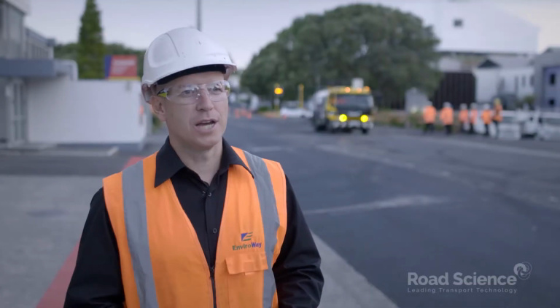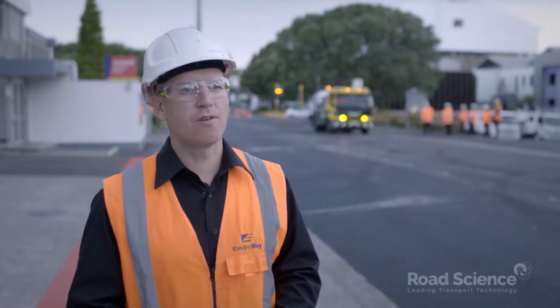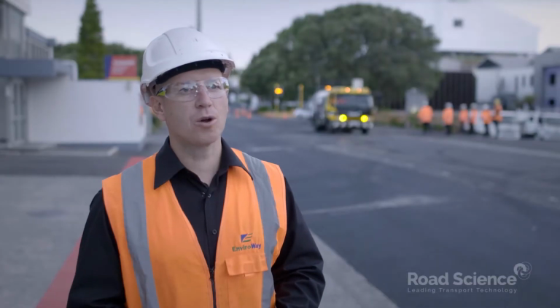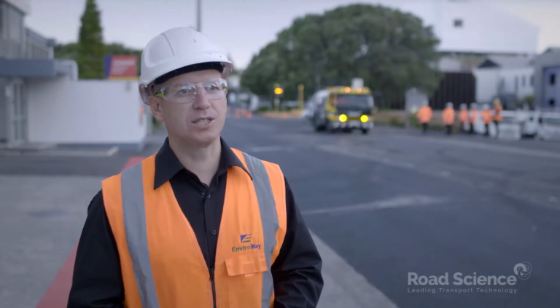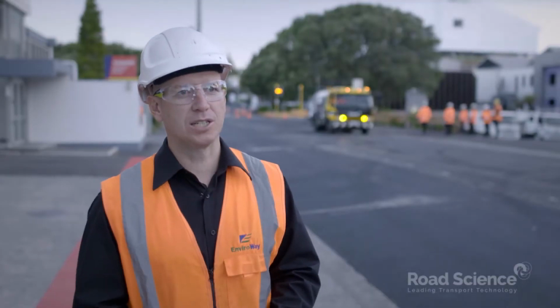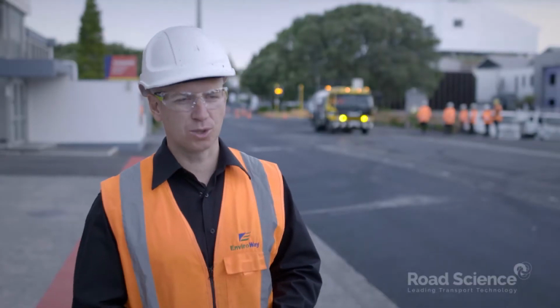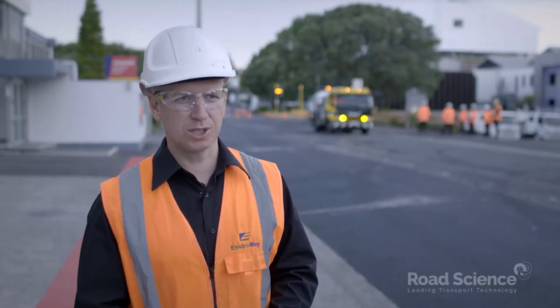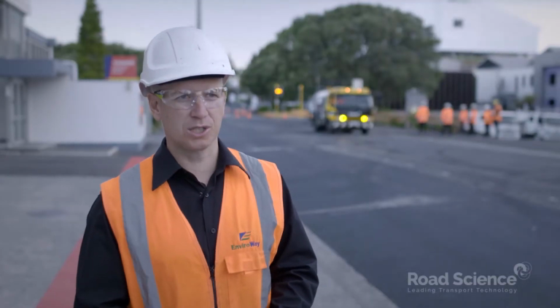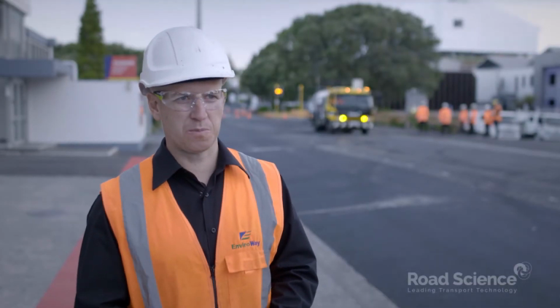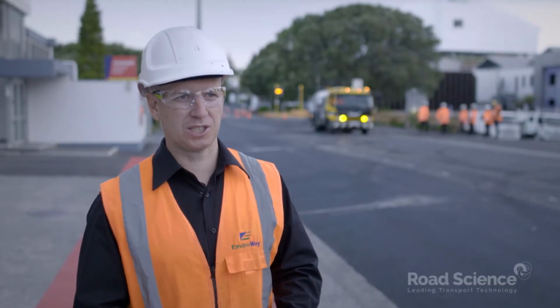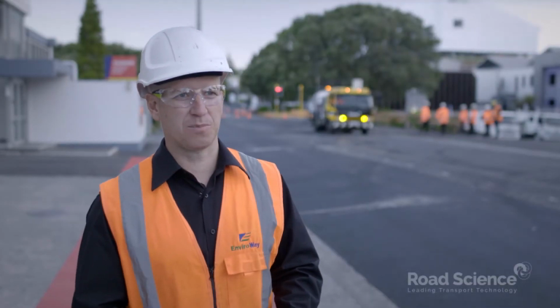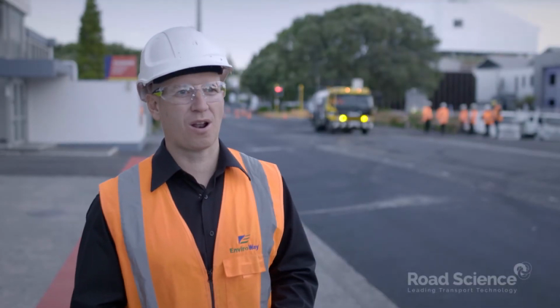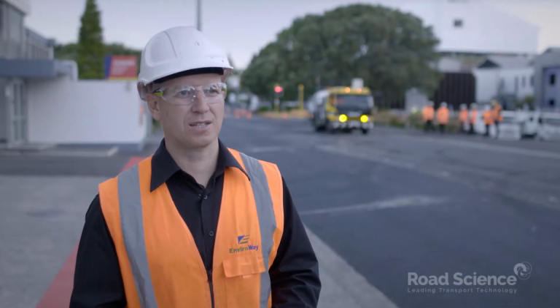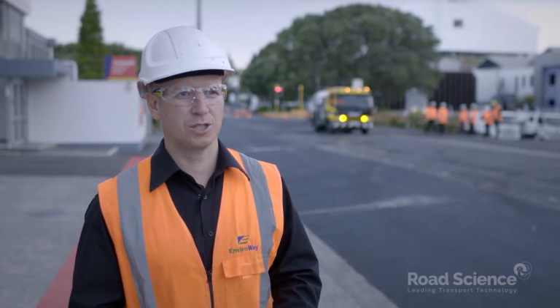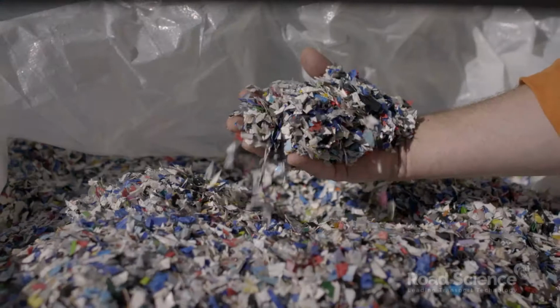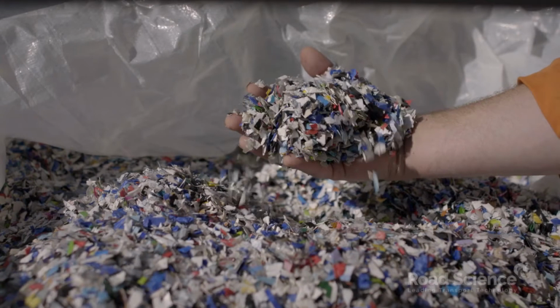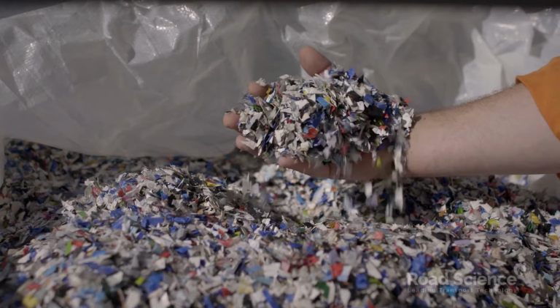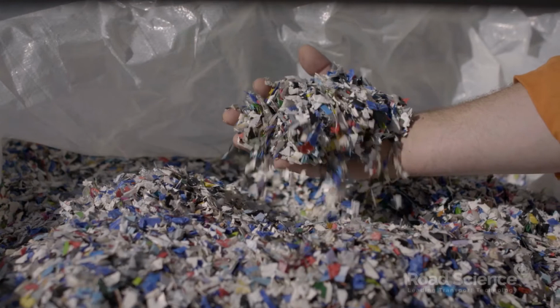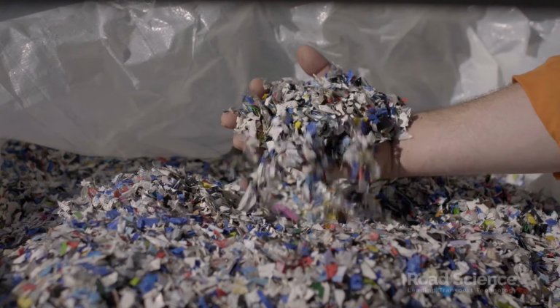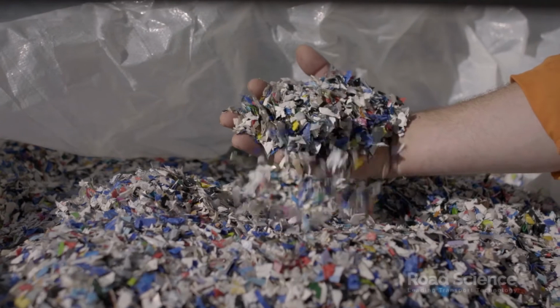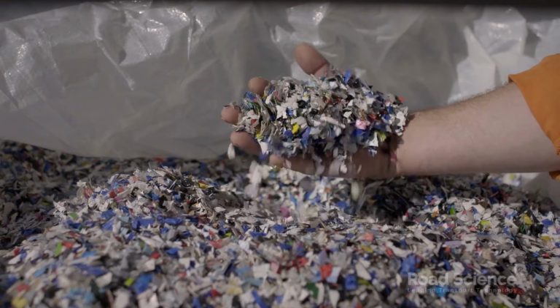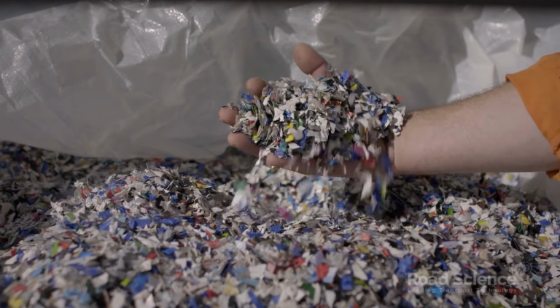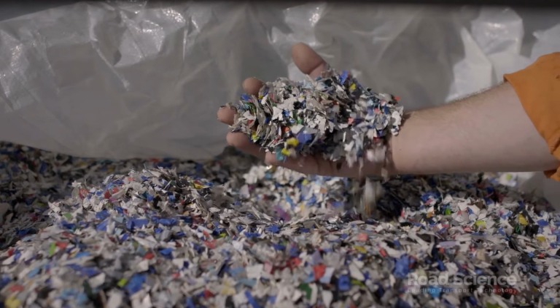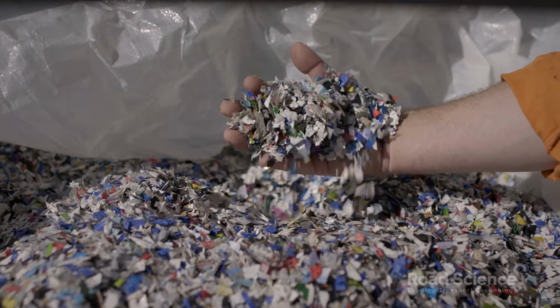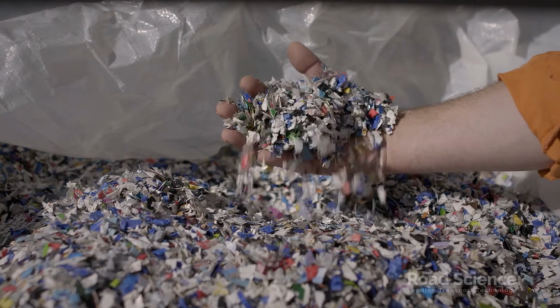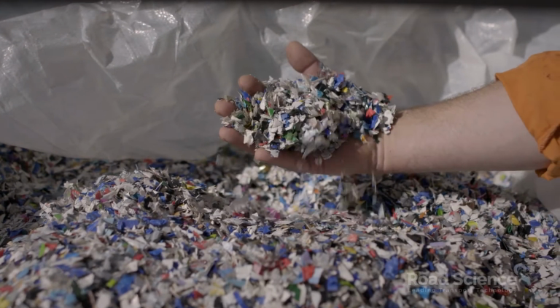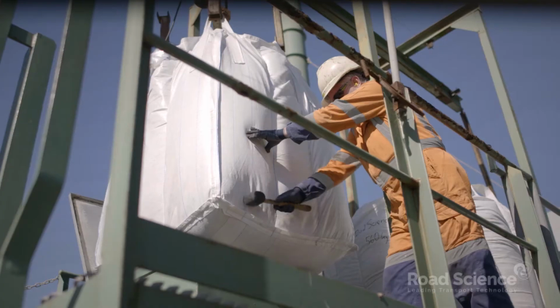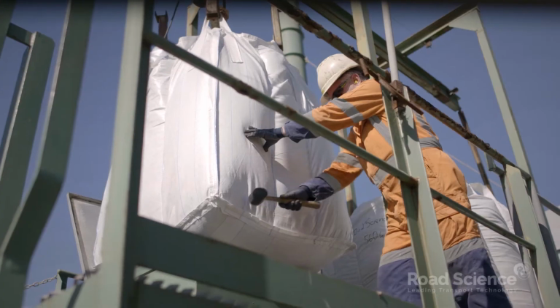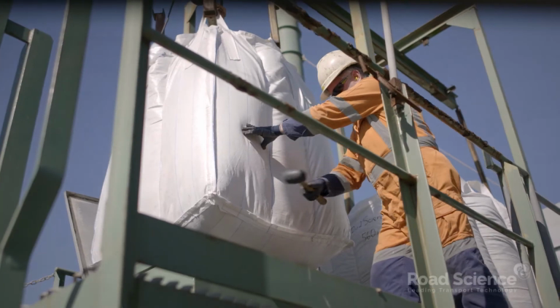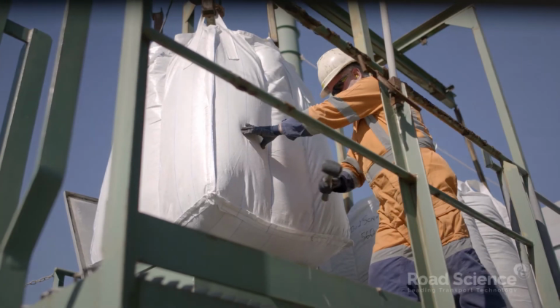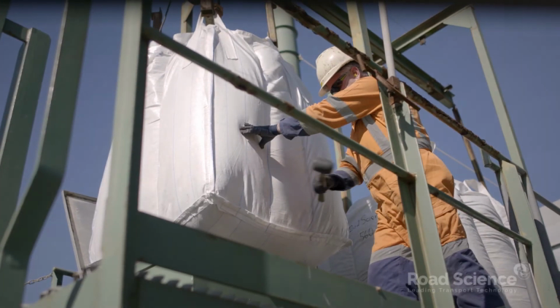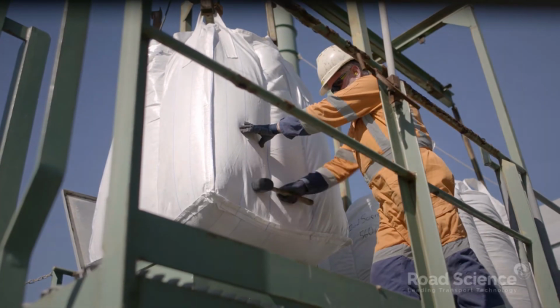Enviro NZ sources the plastic product, shreds it, and then provides it to Road Science for use in the roading mix.